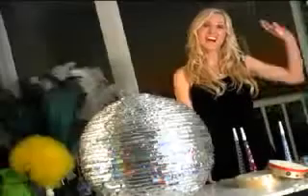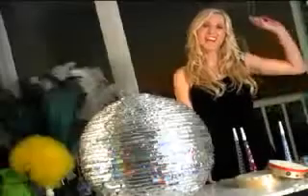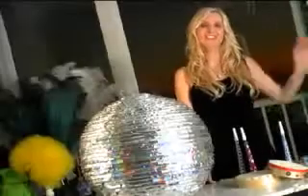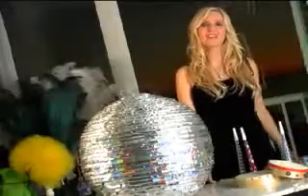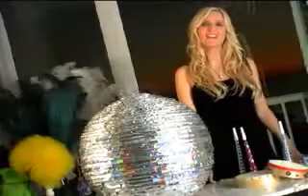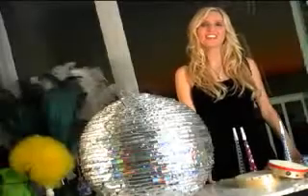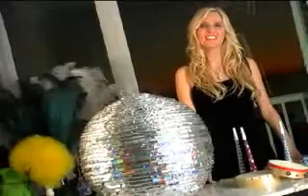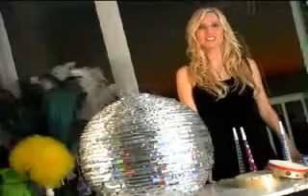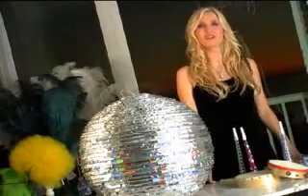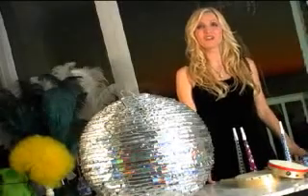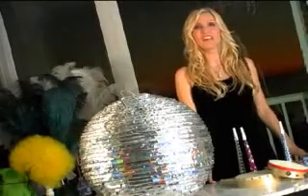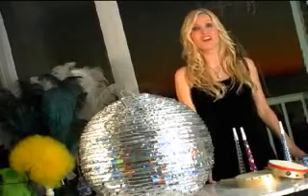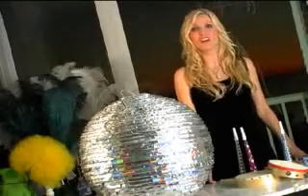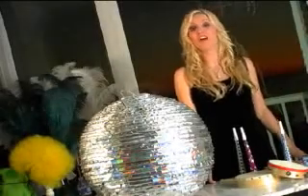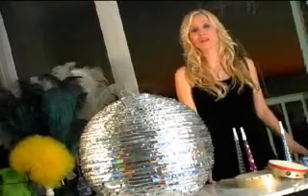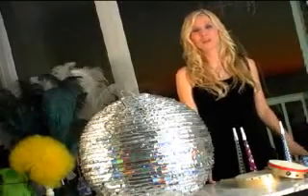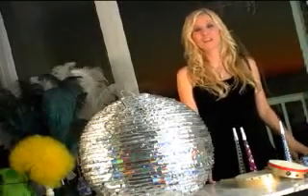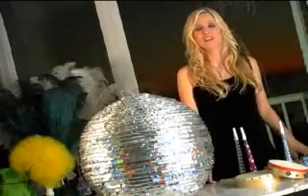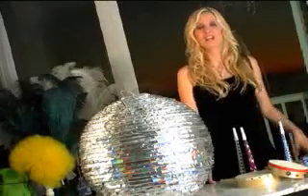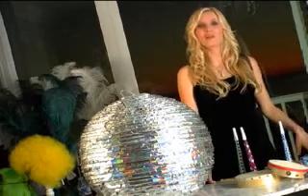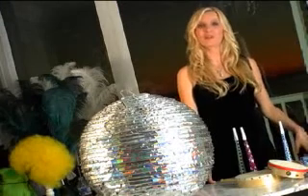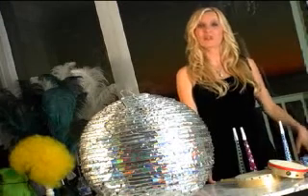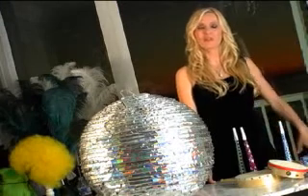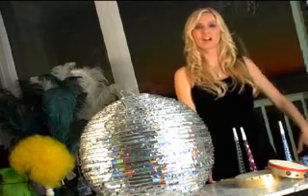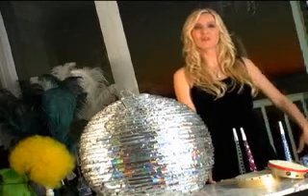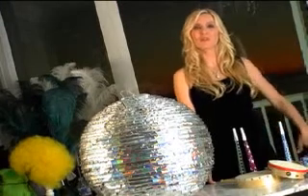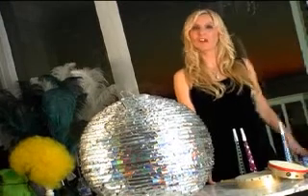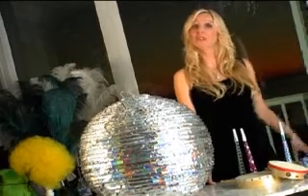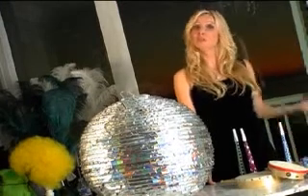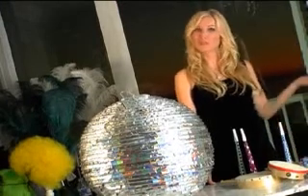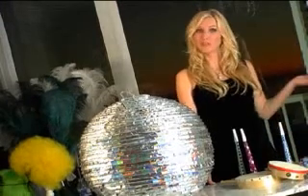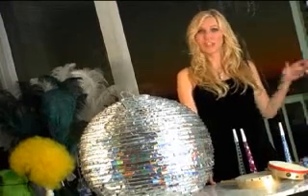Hi, I'm Ilana Varone, the GetSocialehow.com expert, and I'm here to show you how to stuff a New Year's Eve piñata.